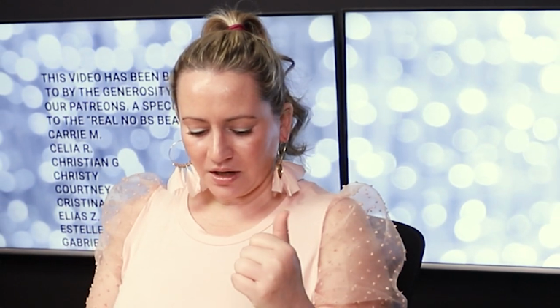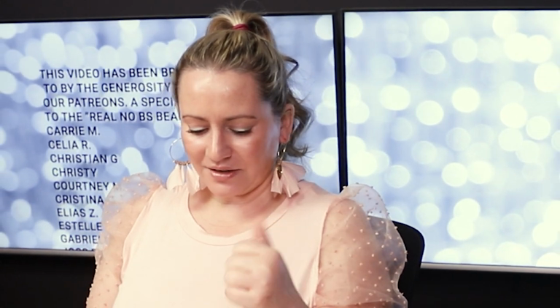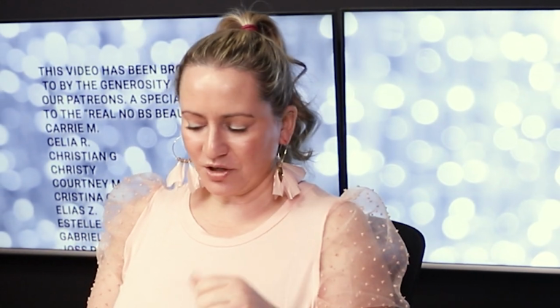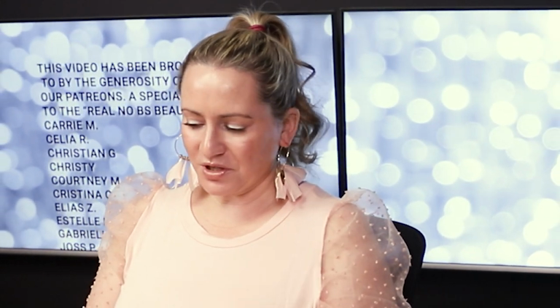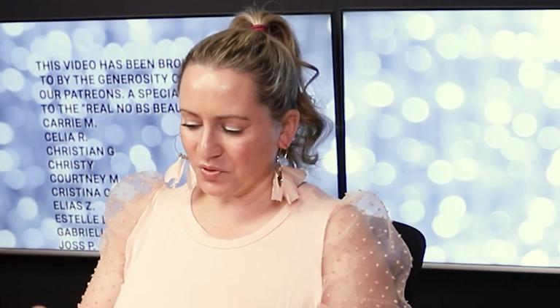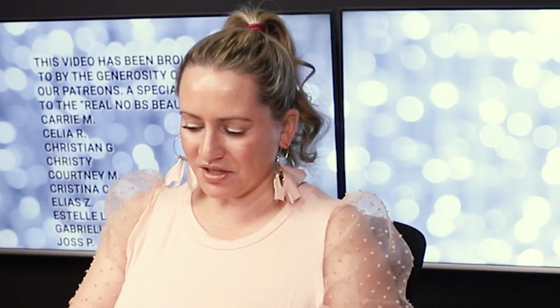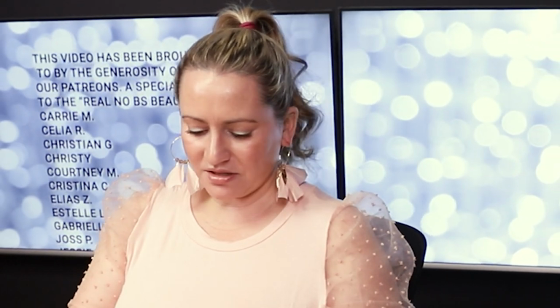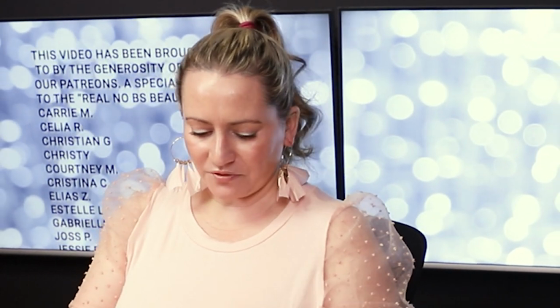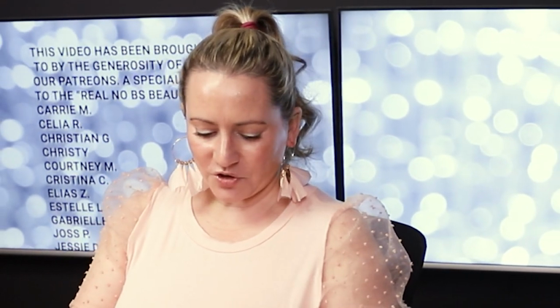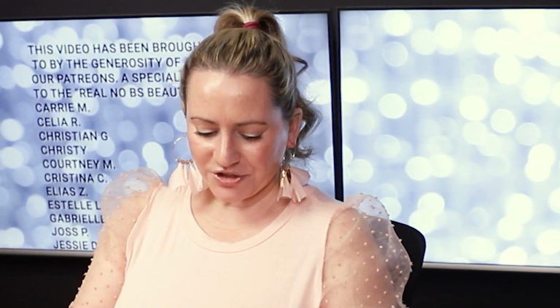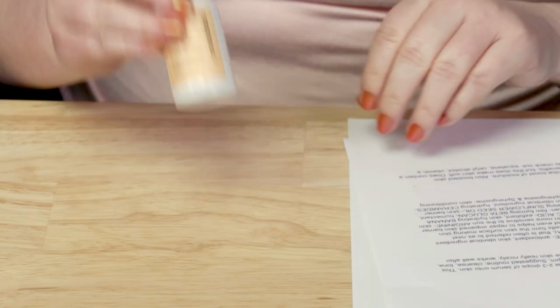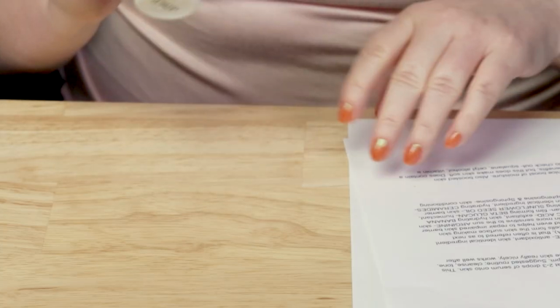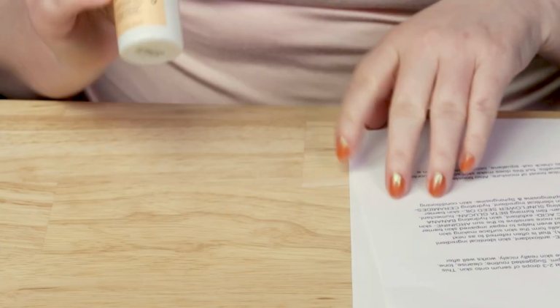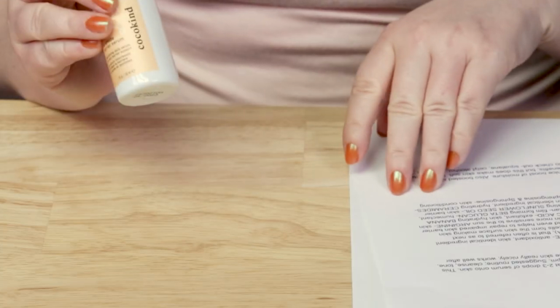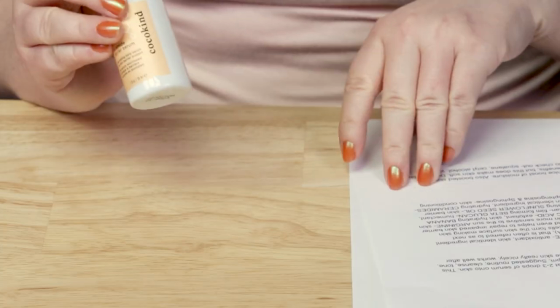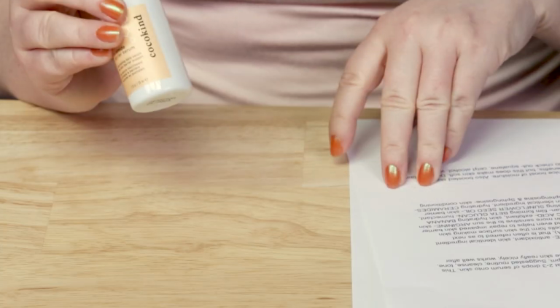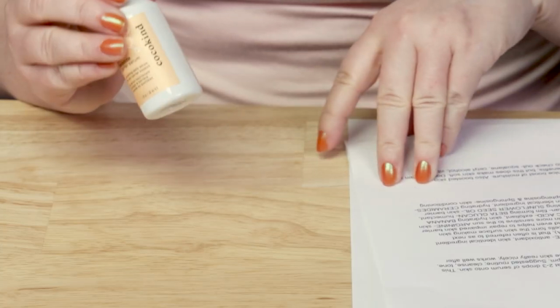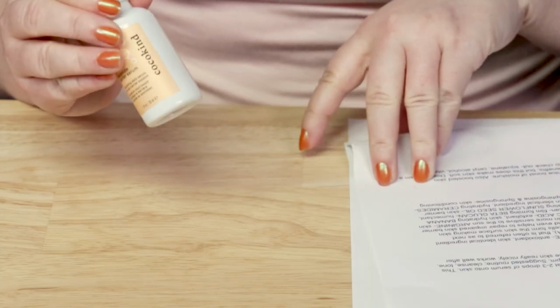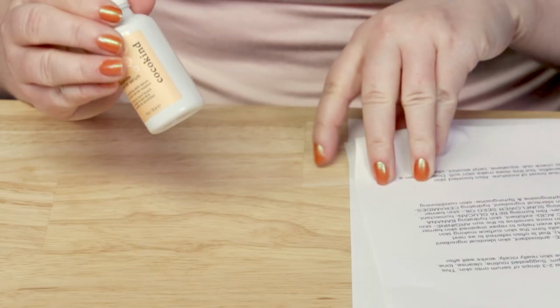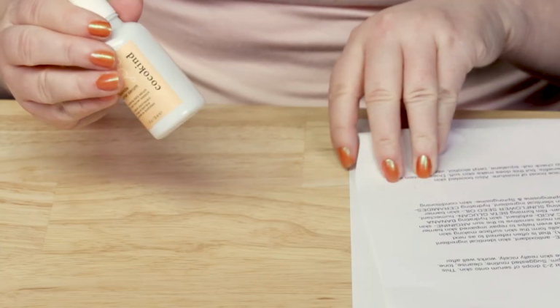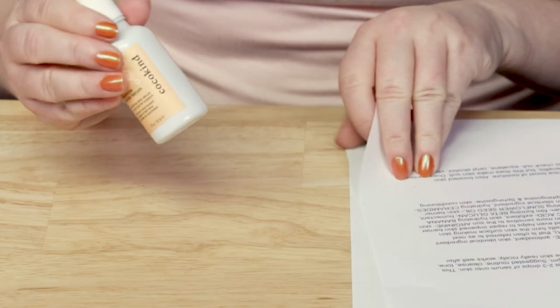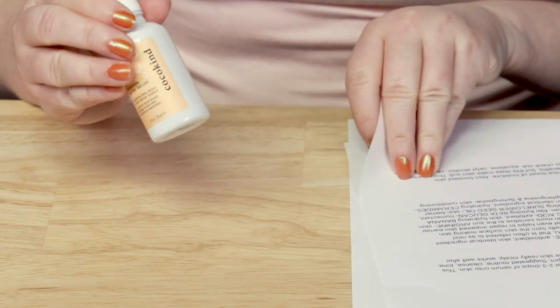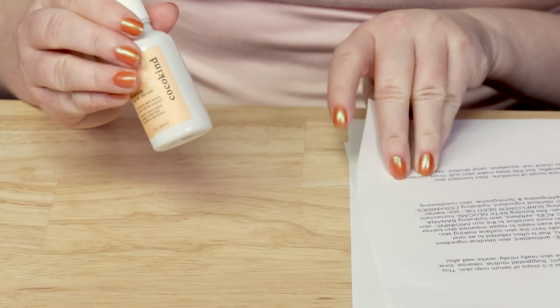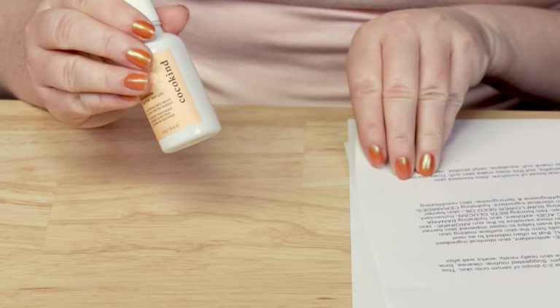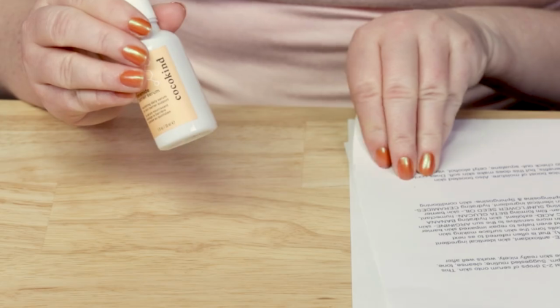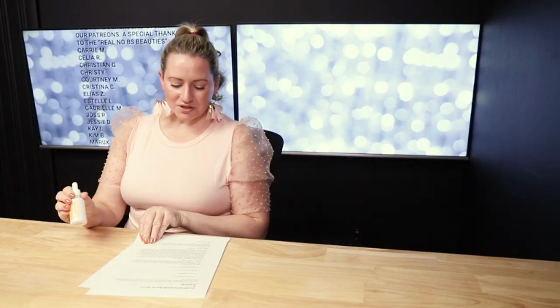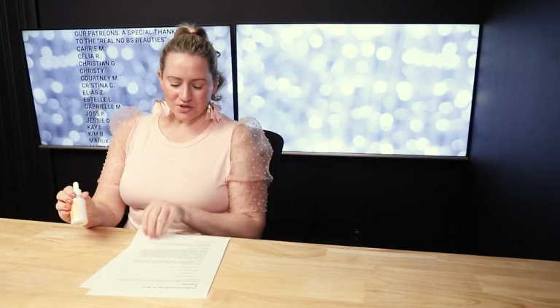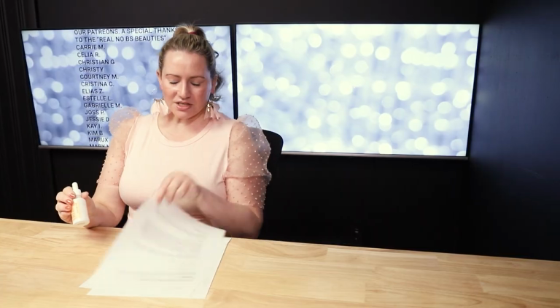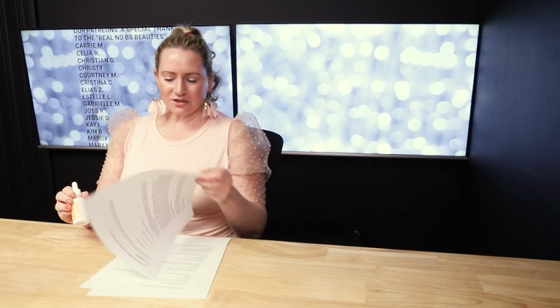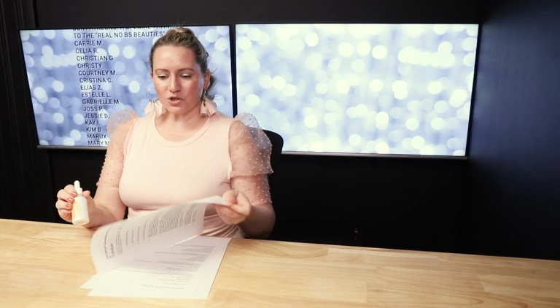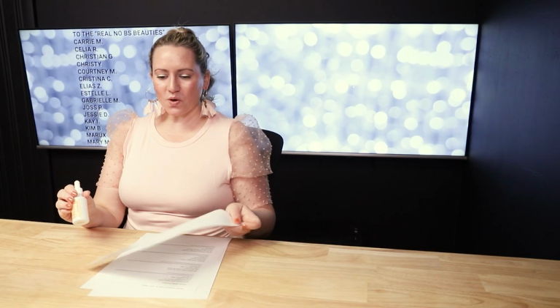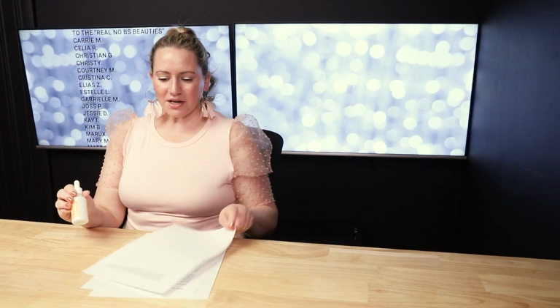In terms of price, this is the full size — 30 milliliters, one ounce — and it retails for $20.